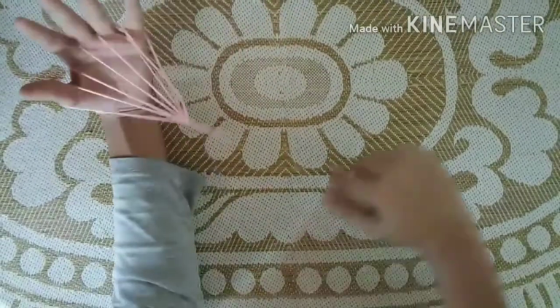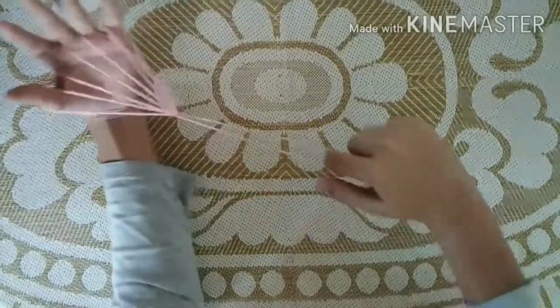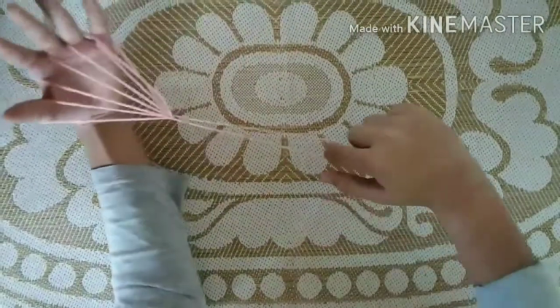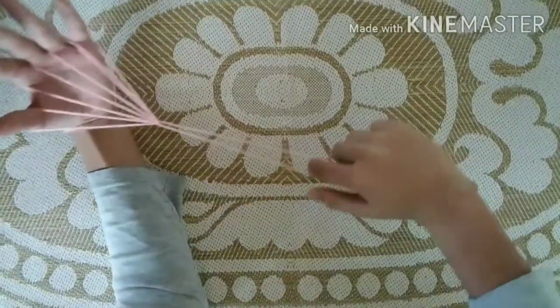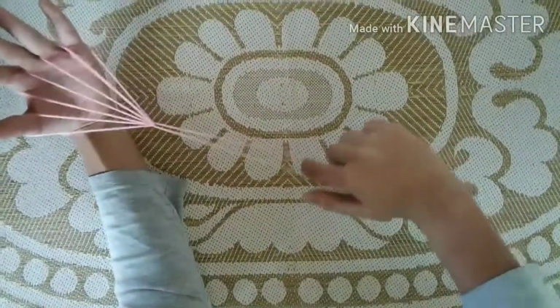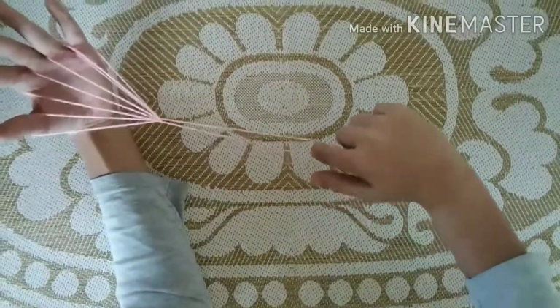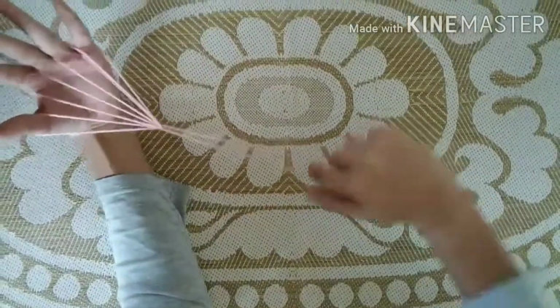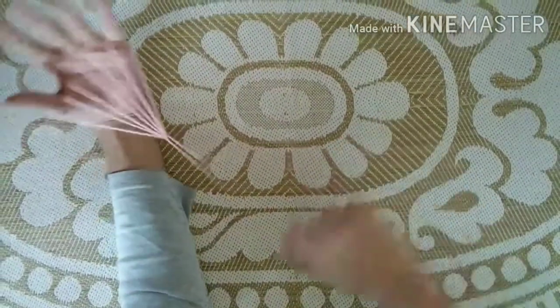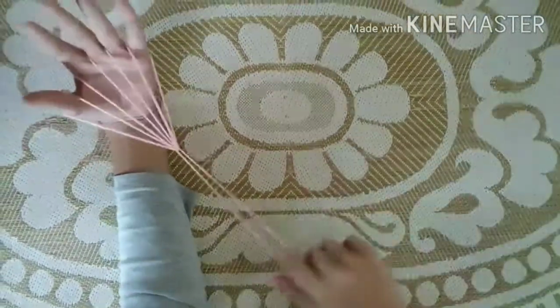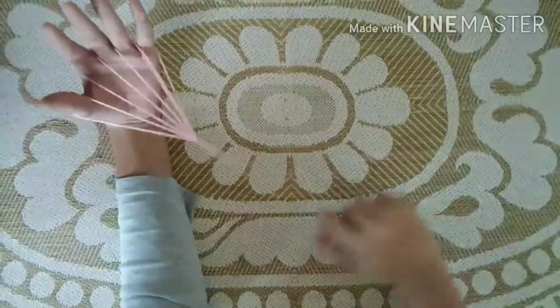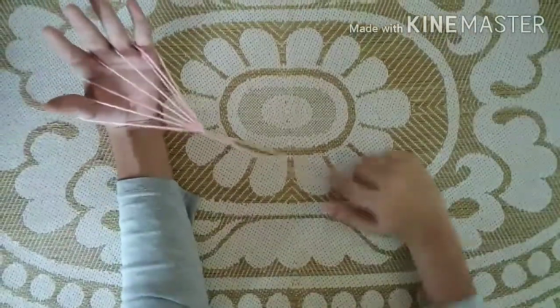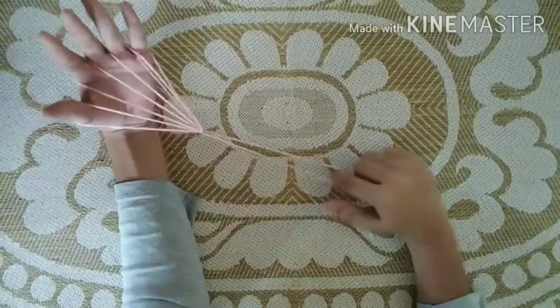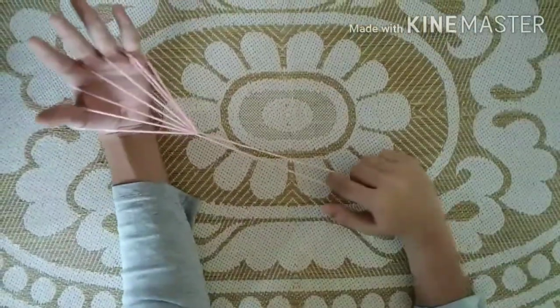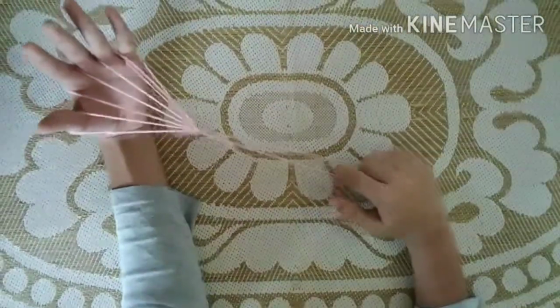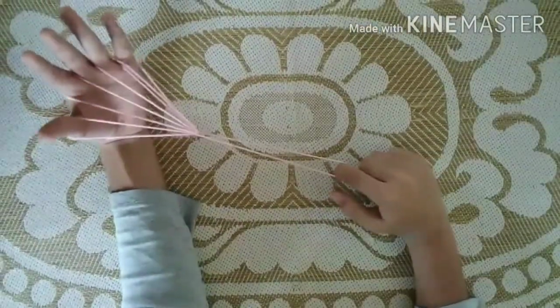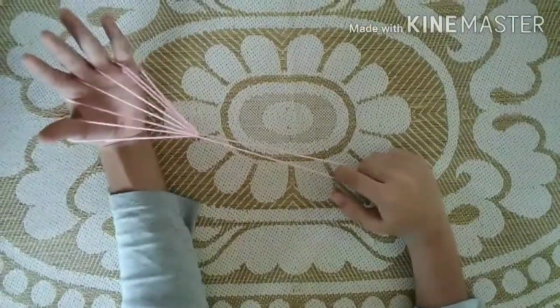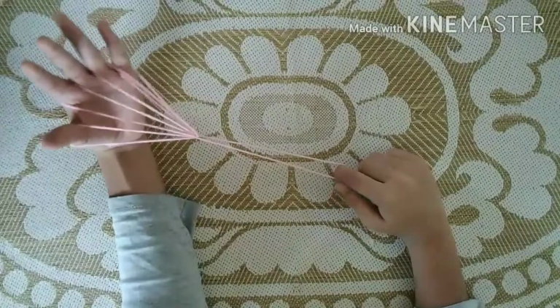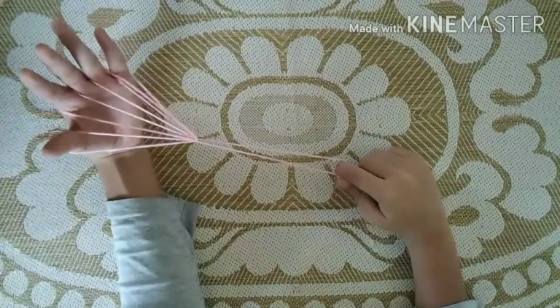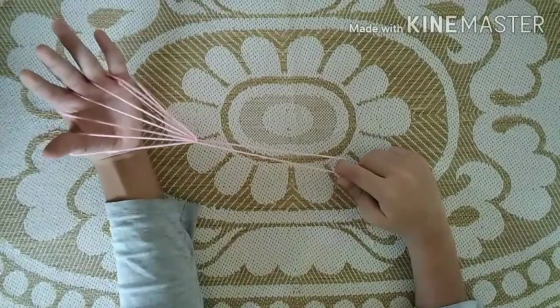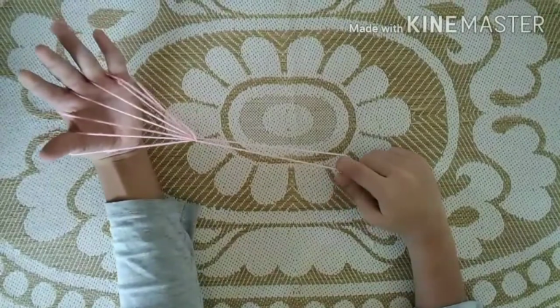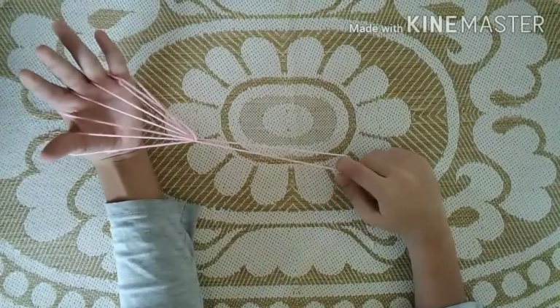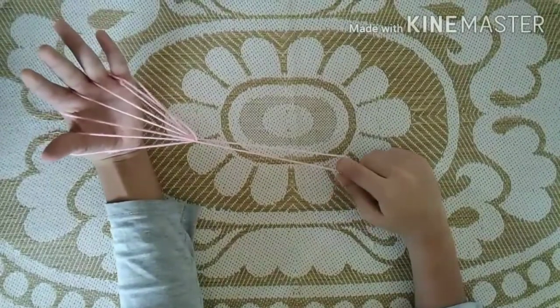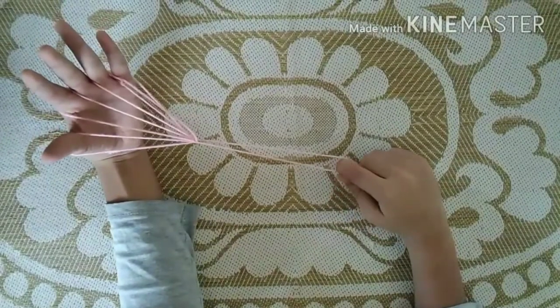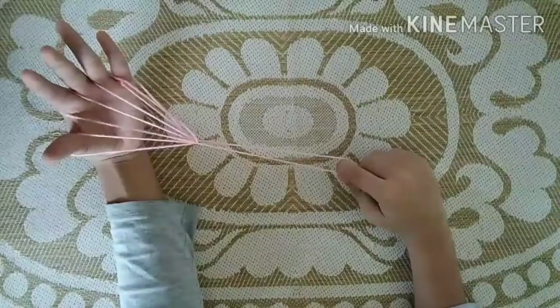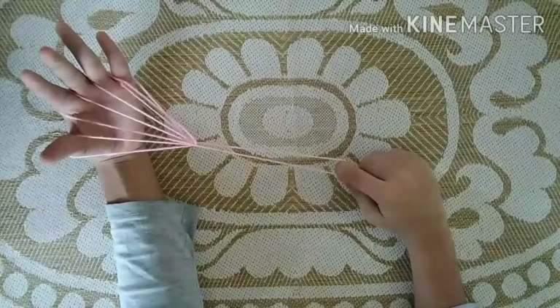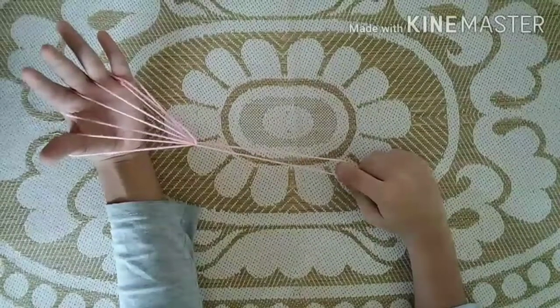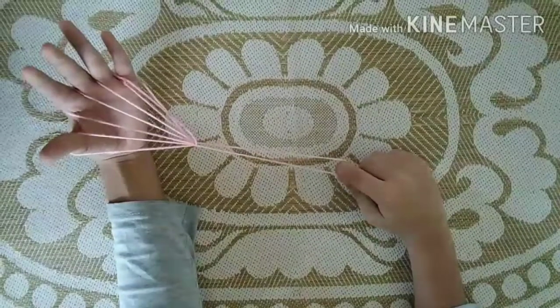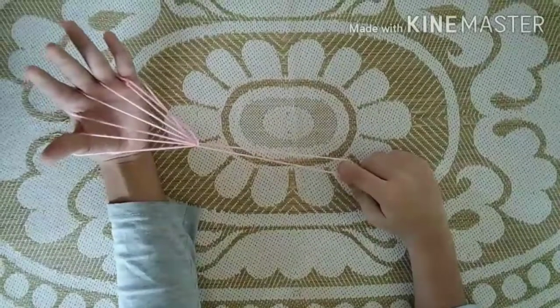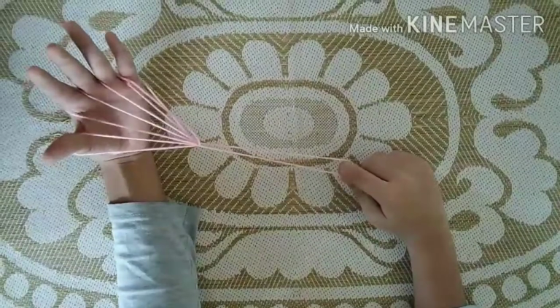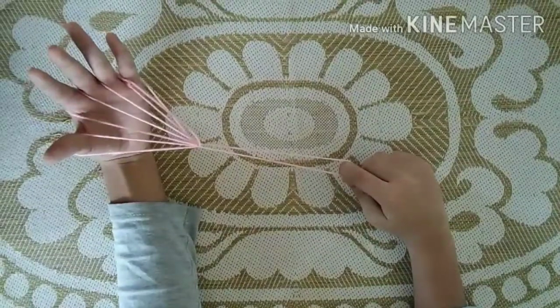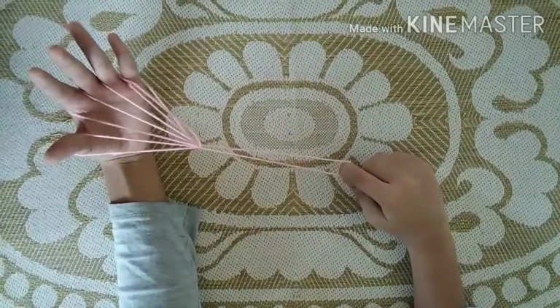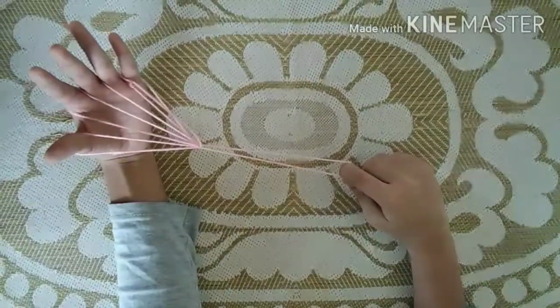Now you can see a witch's broom is ready! If you like our video, please like, share, and subscribe to my channel to get more. Thank you so much for joining me.